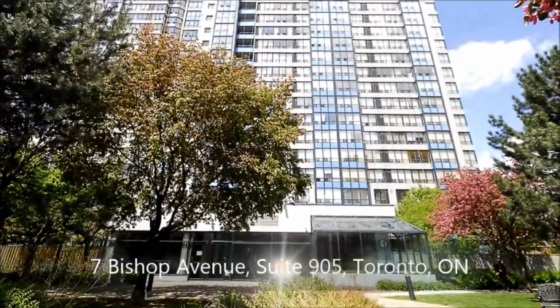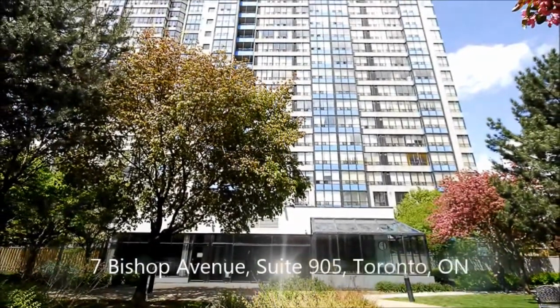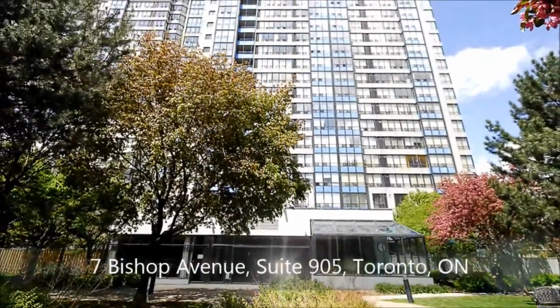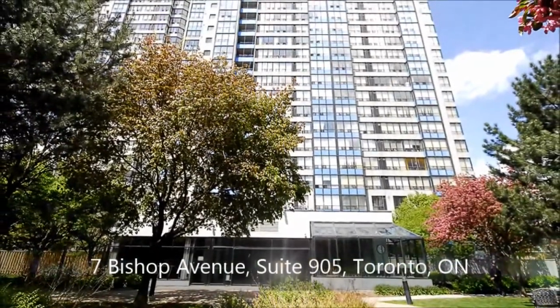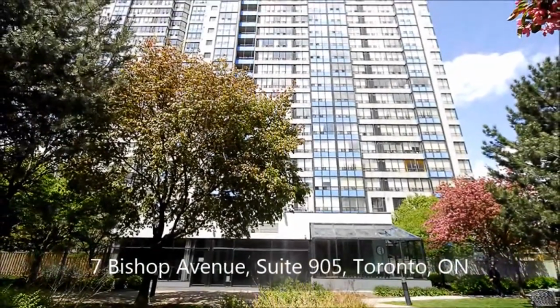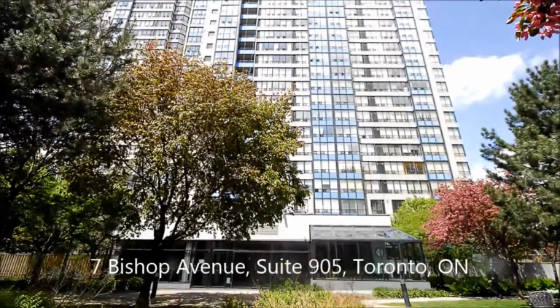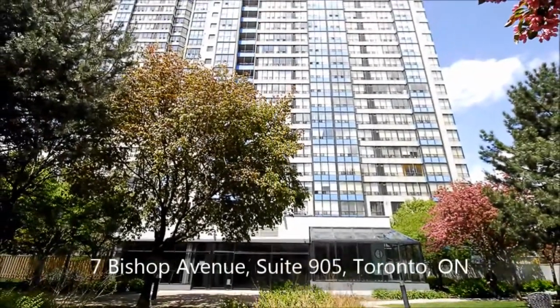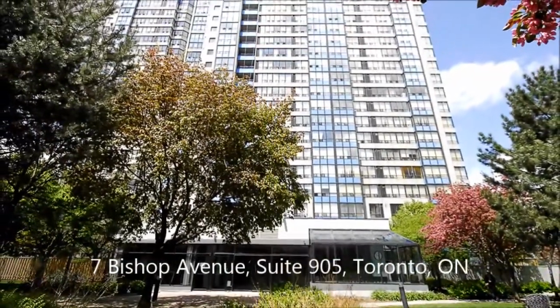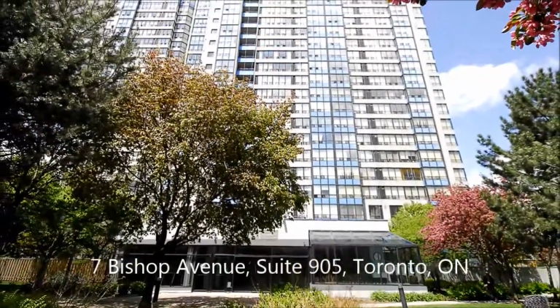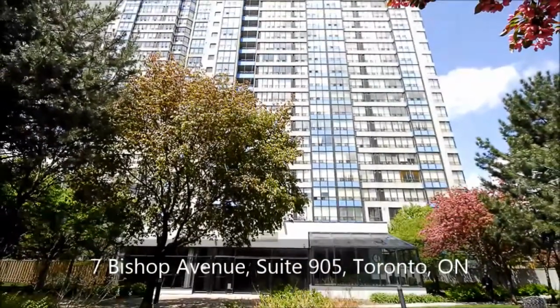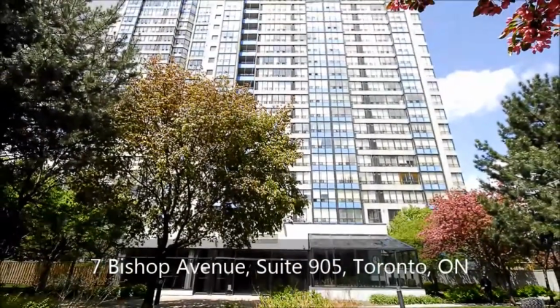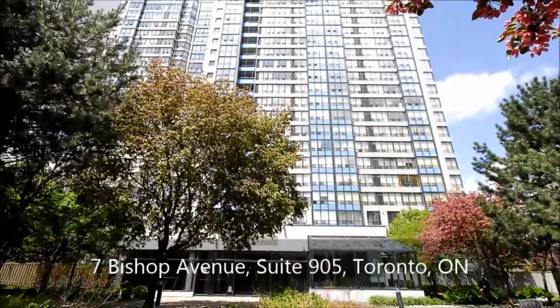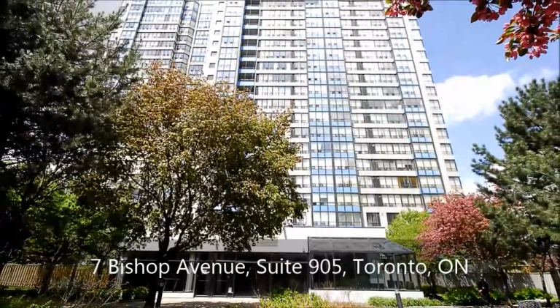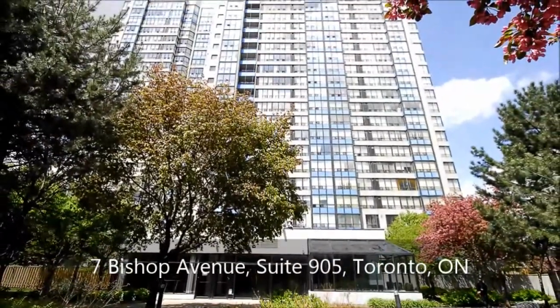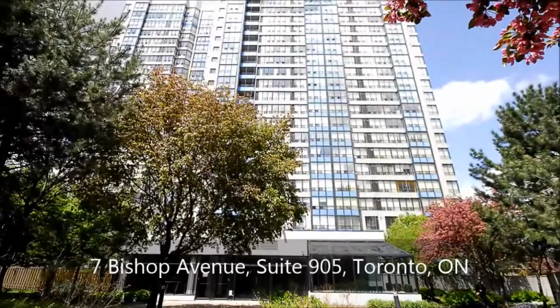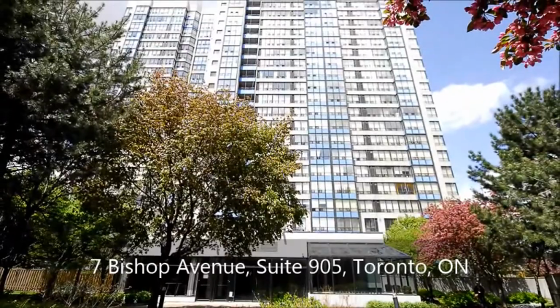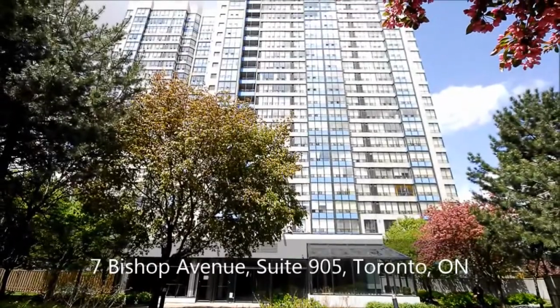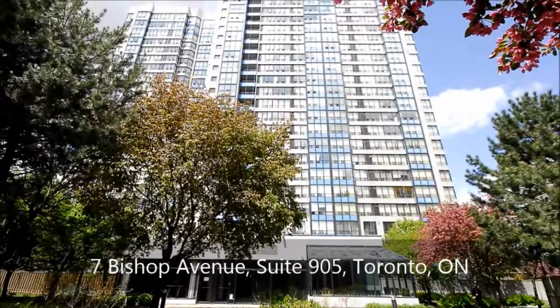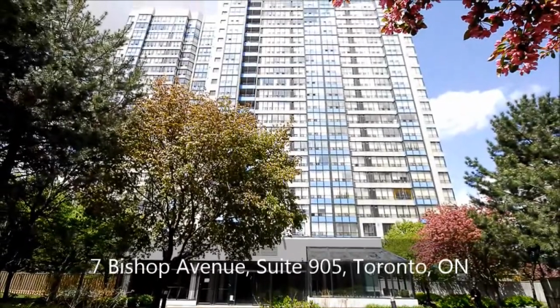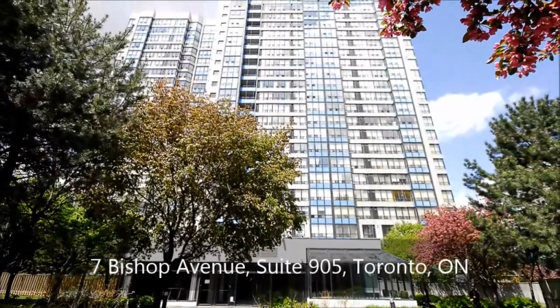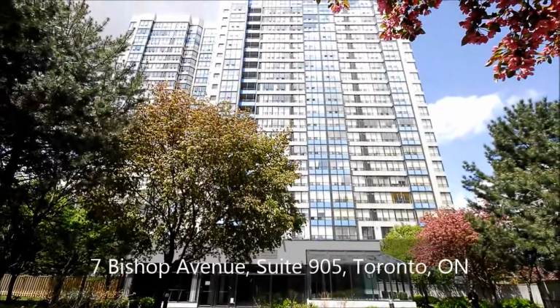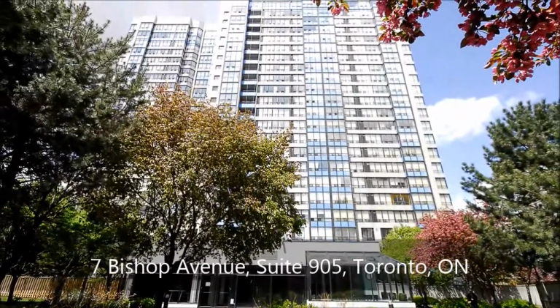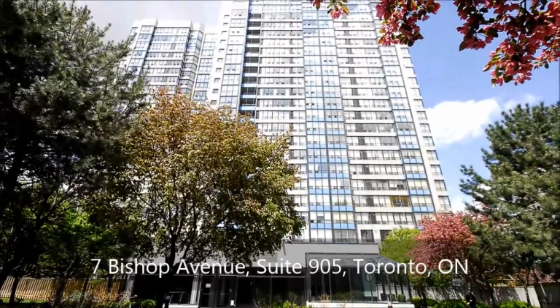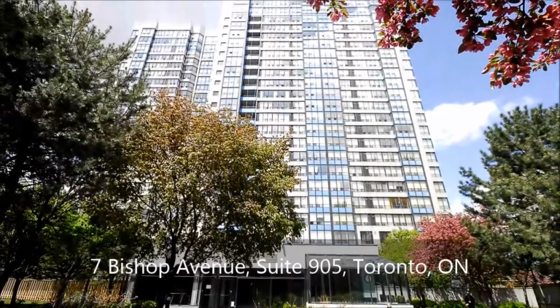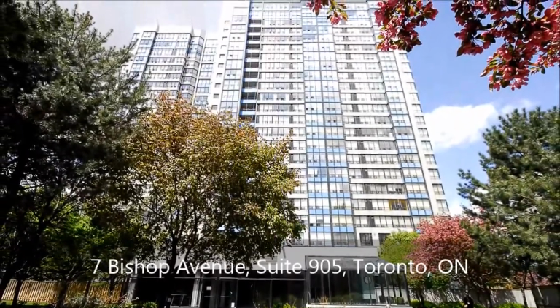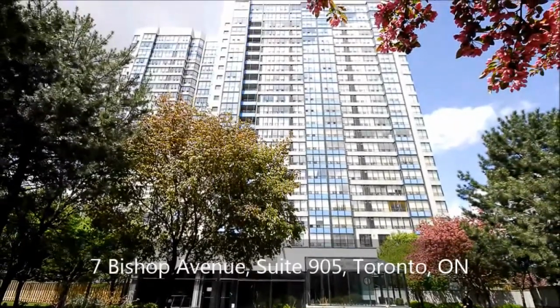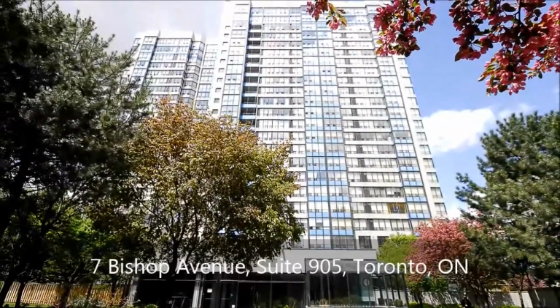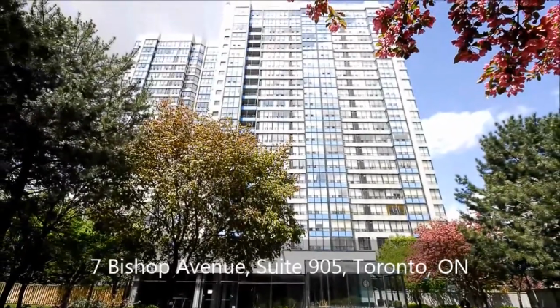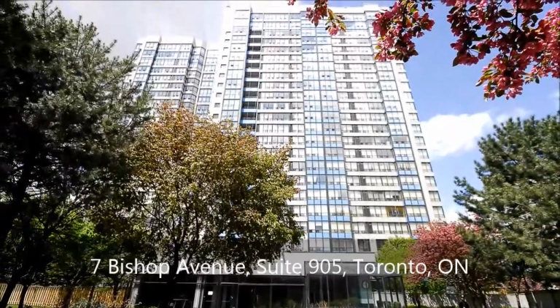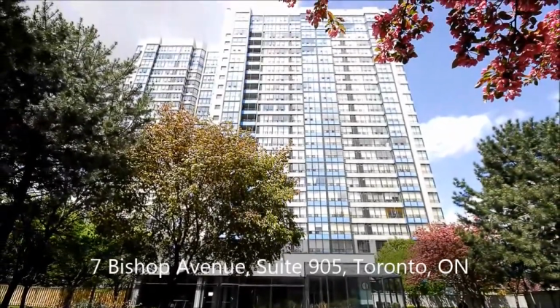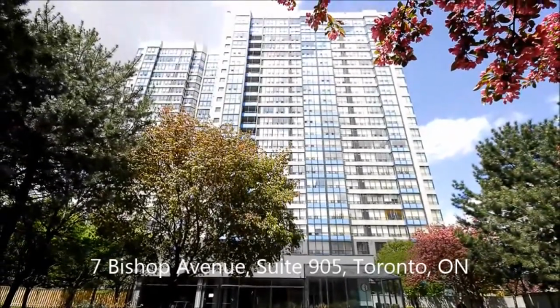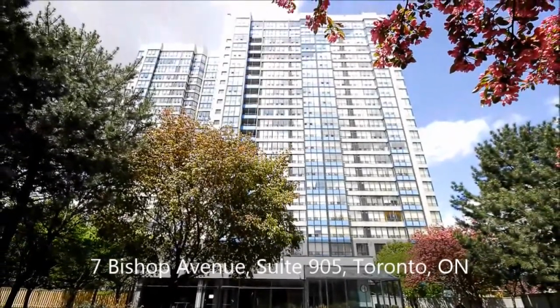Steps away from the TTC, Go Bus Terminal and Viva Bus Terminal is a soaring building fronted by a grassy, tree-dotted greenscape.